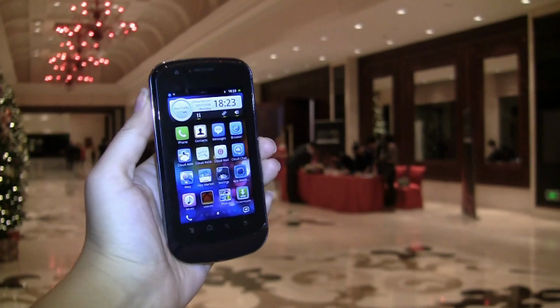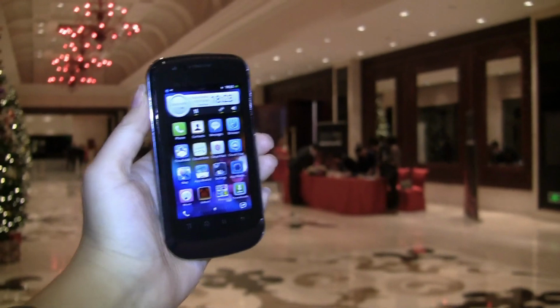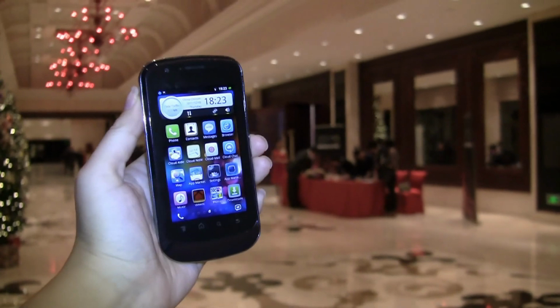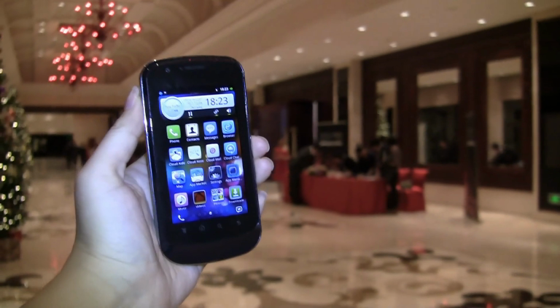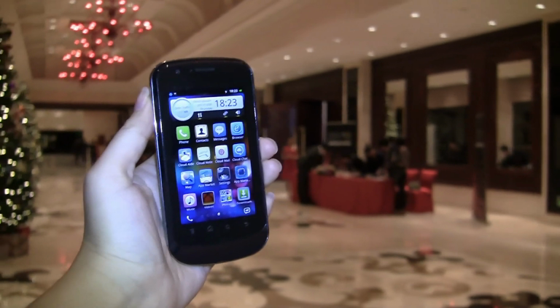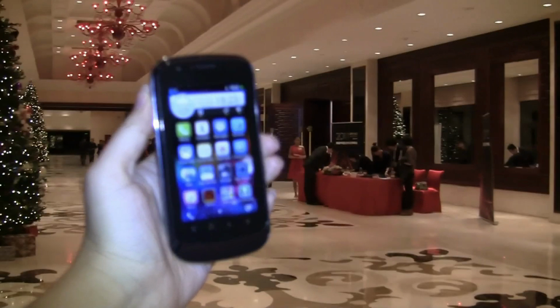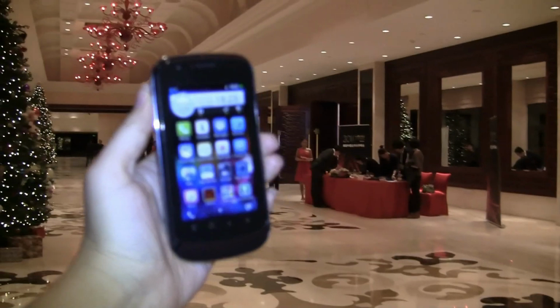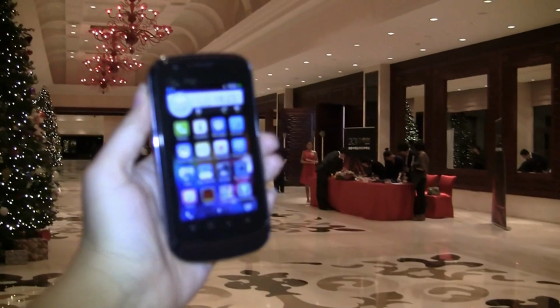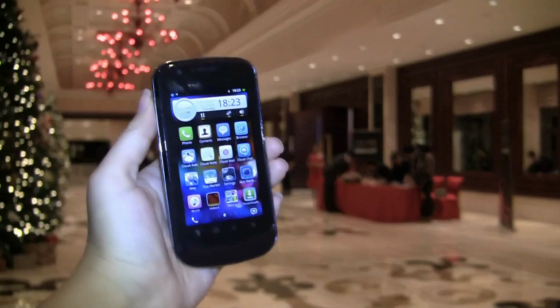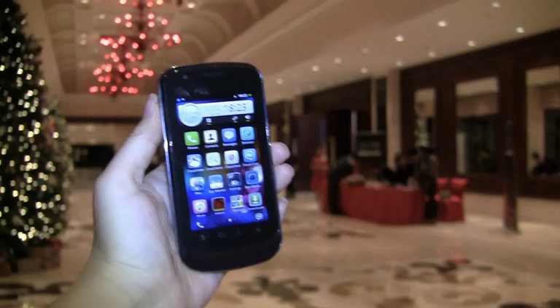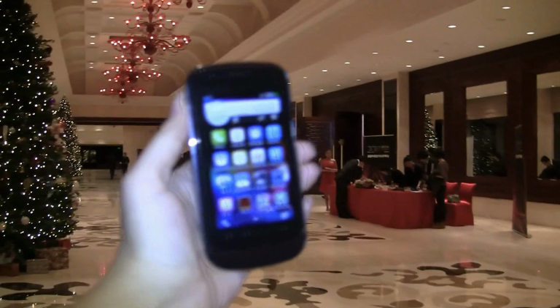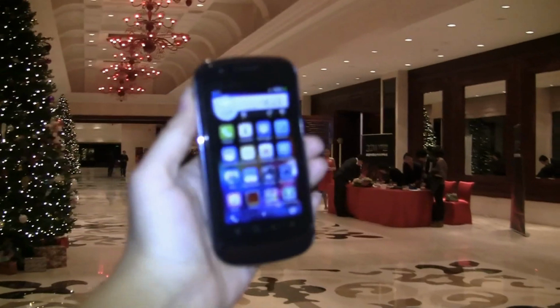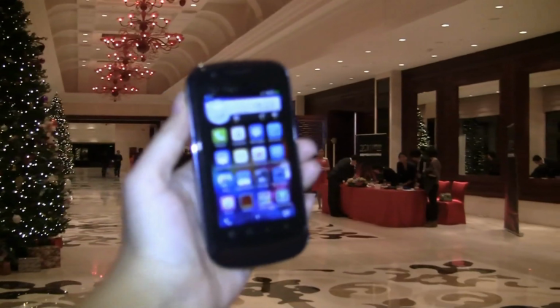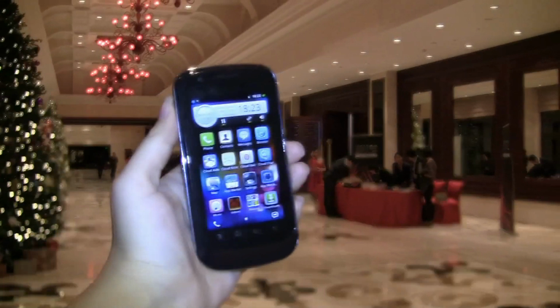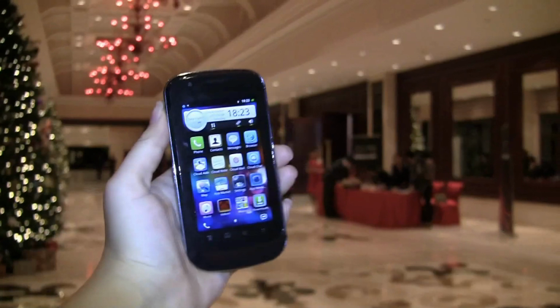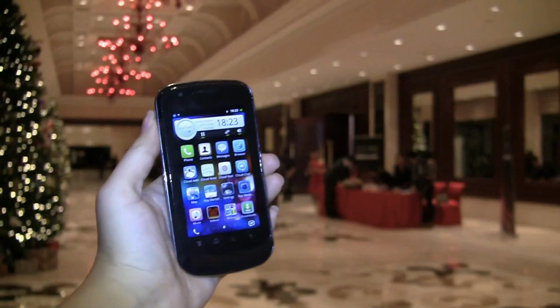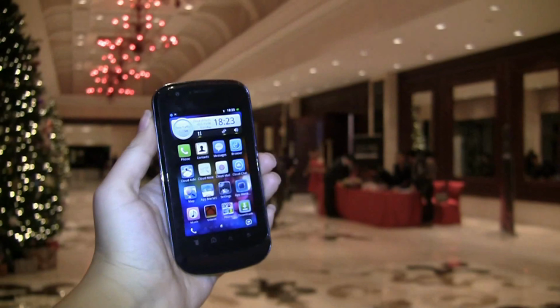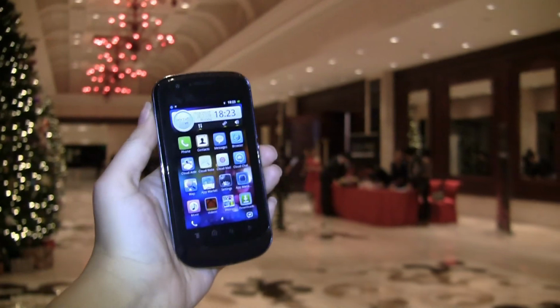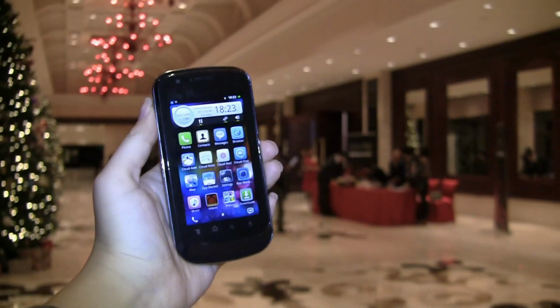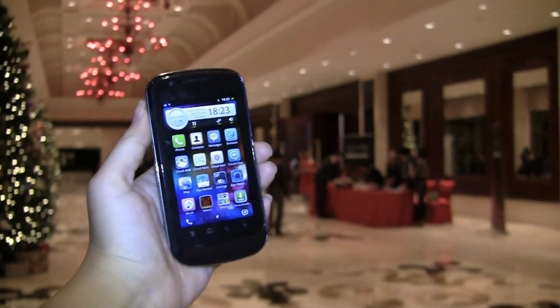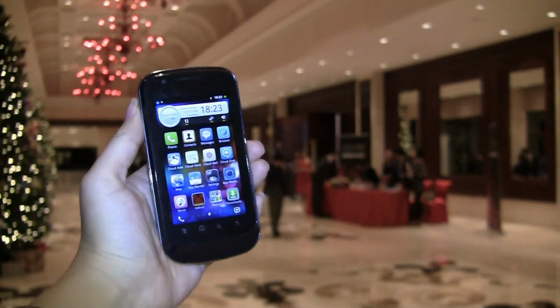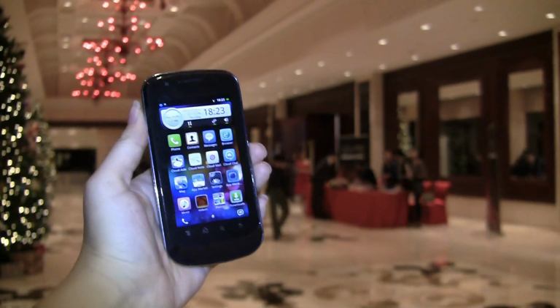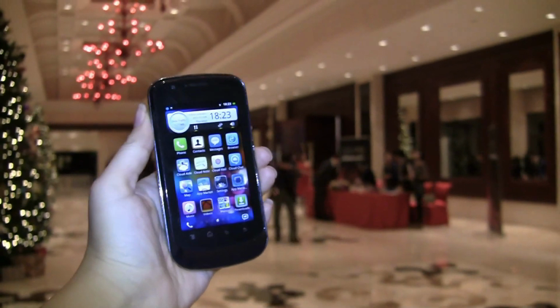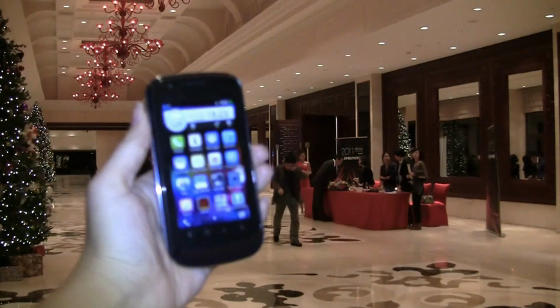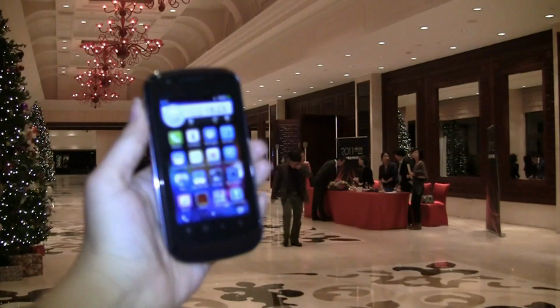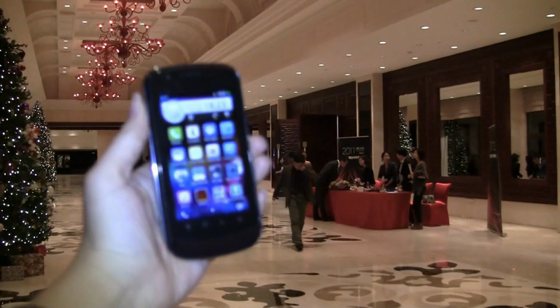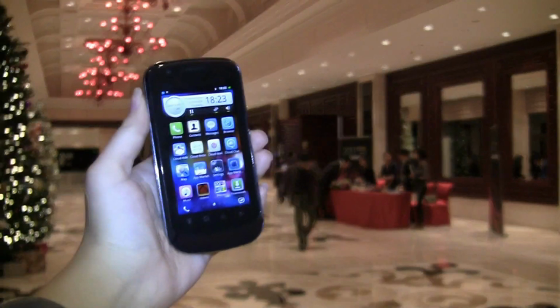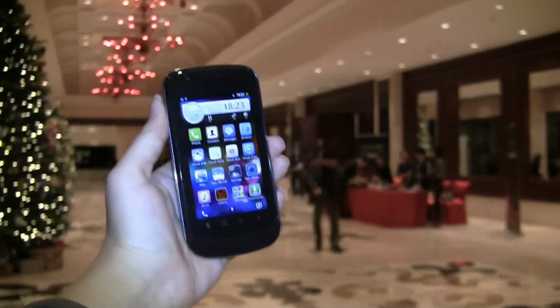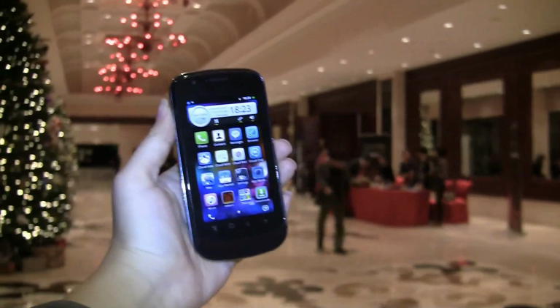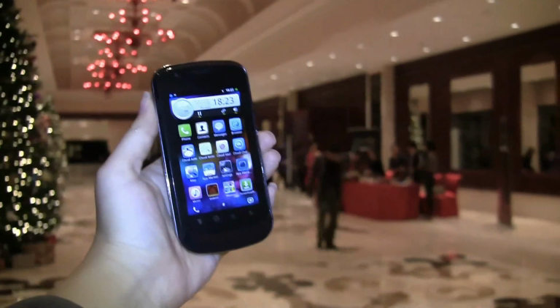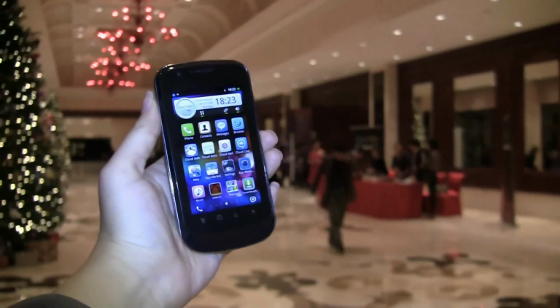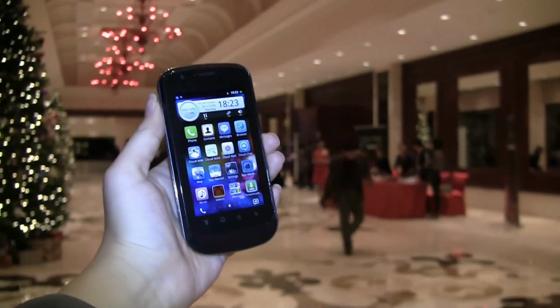Nicole Scott here for Netbook News, and we have a little bit of a special treat for you. This is the Alibaba phone.